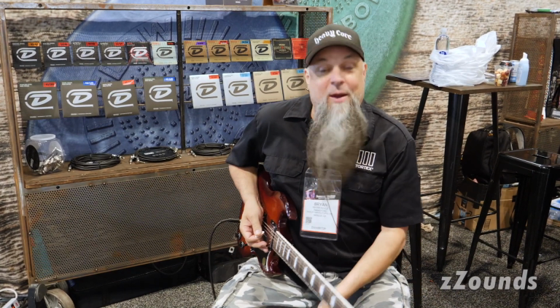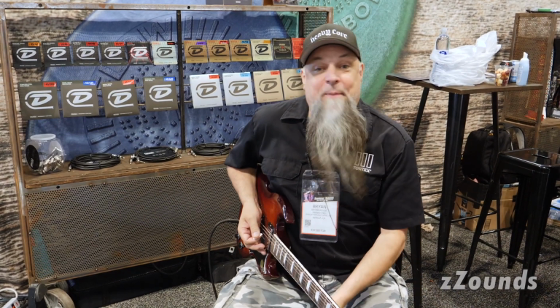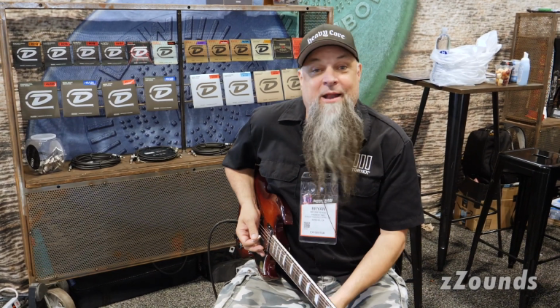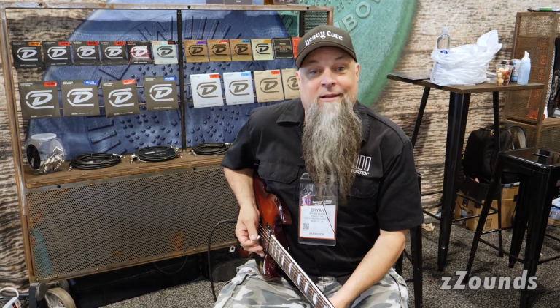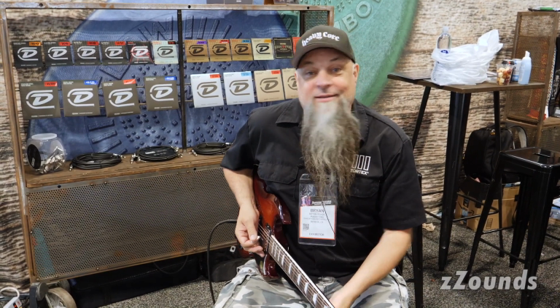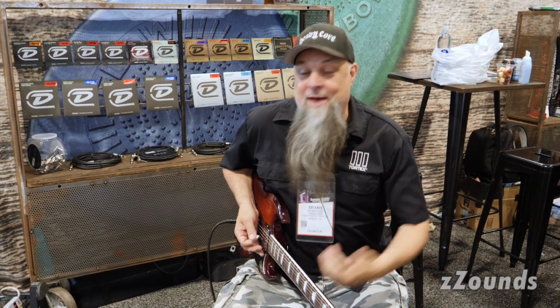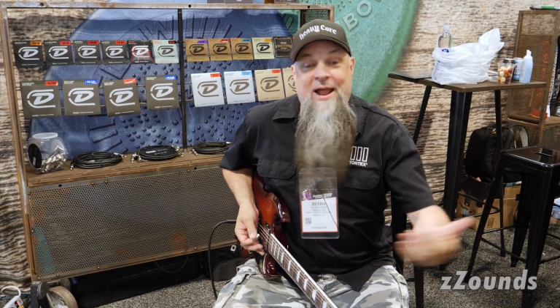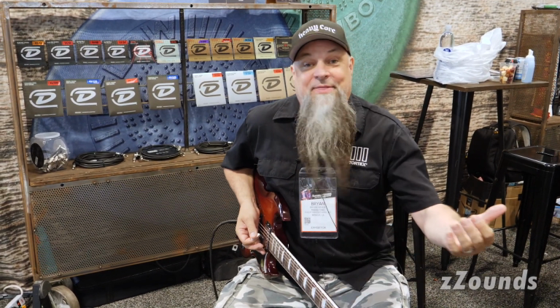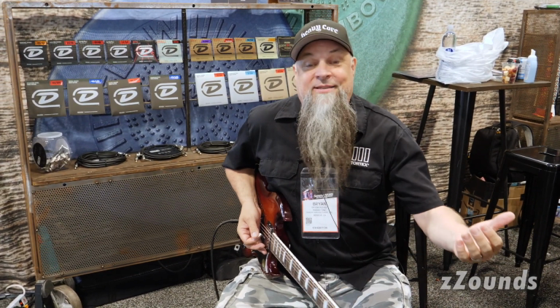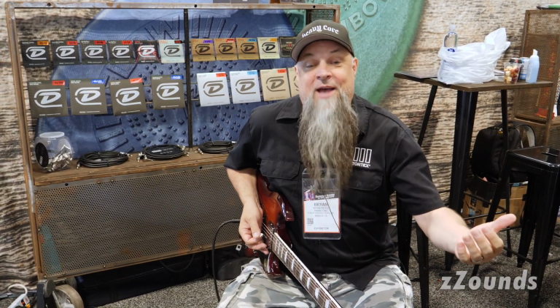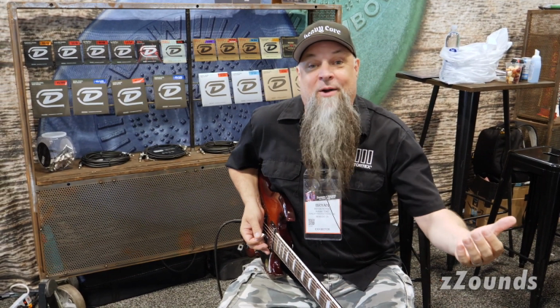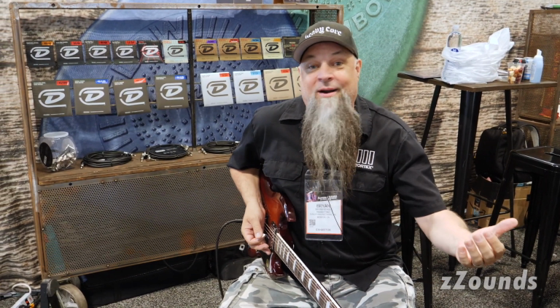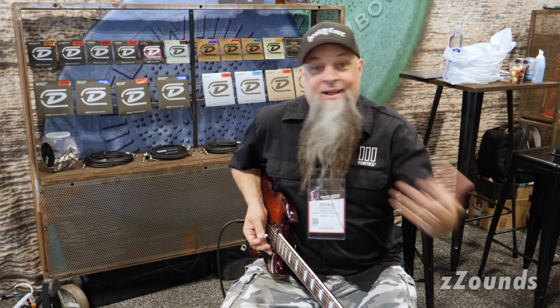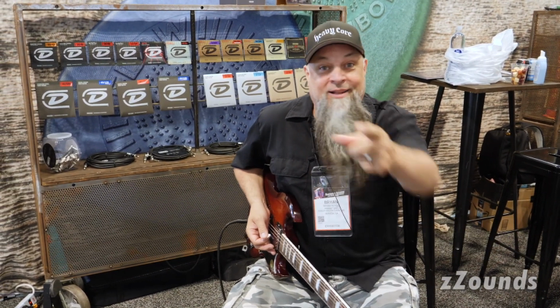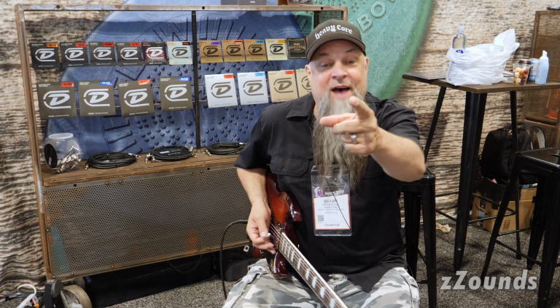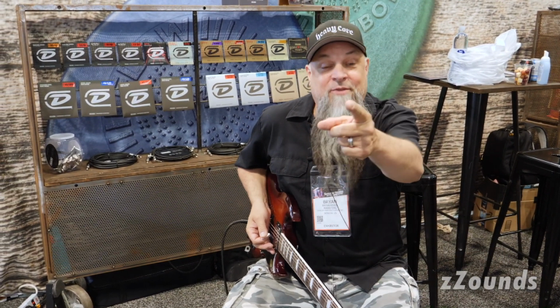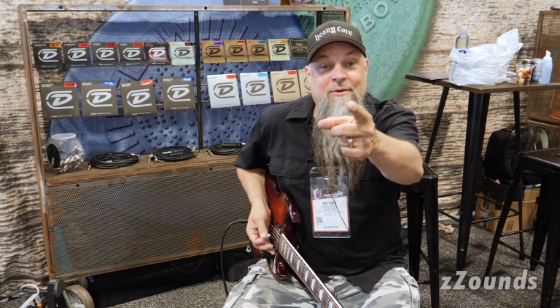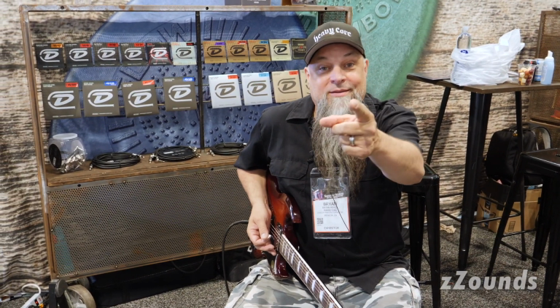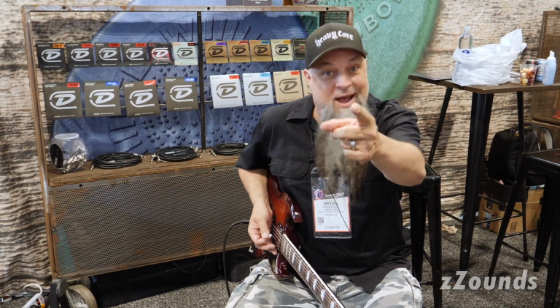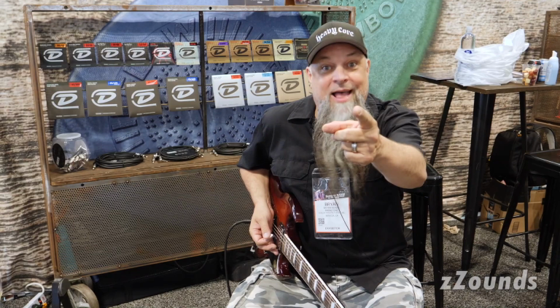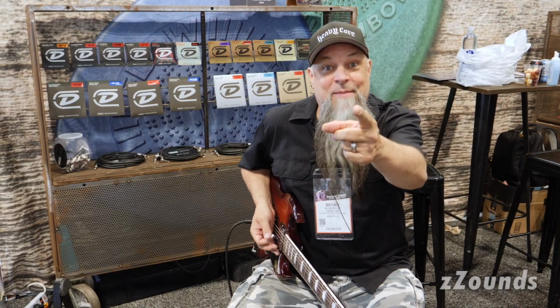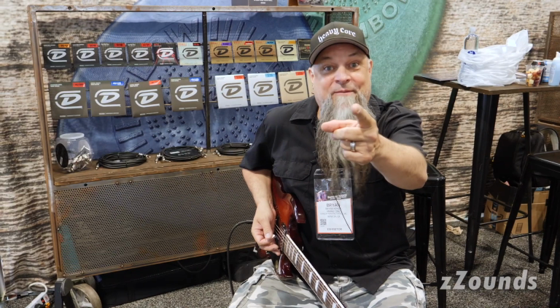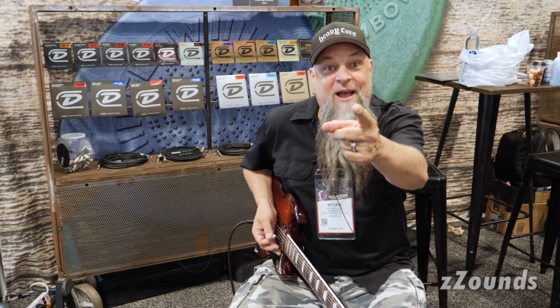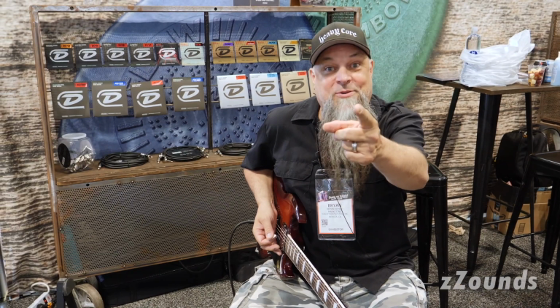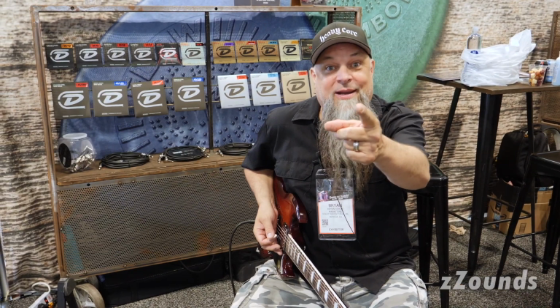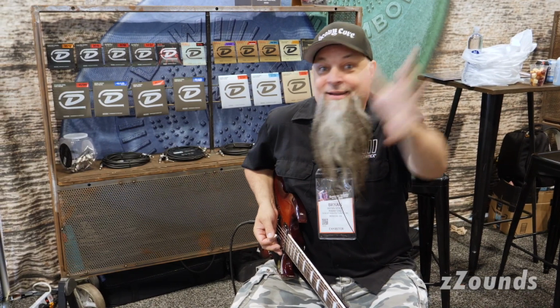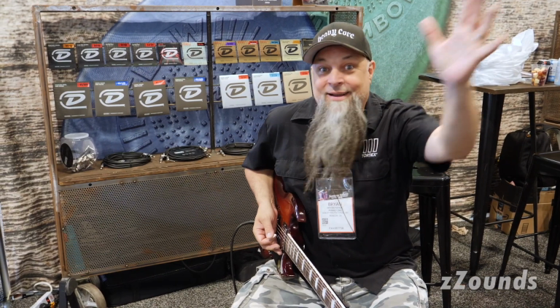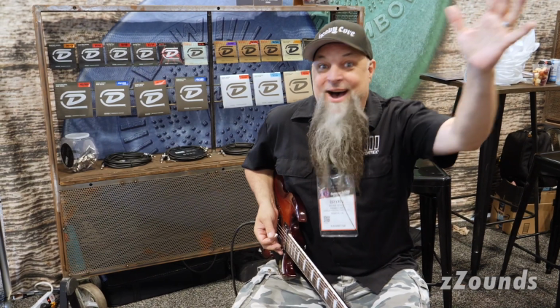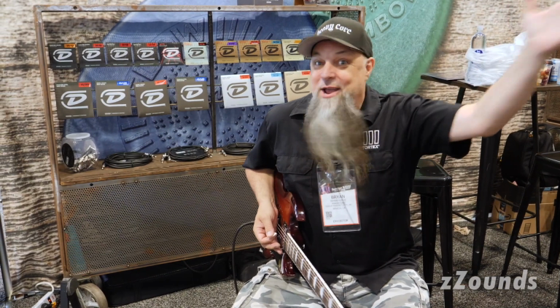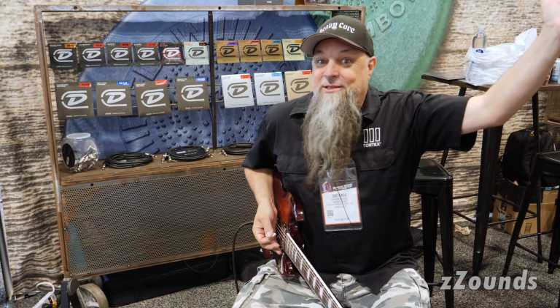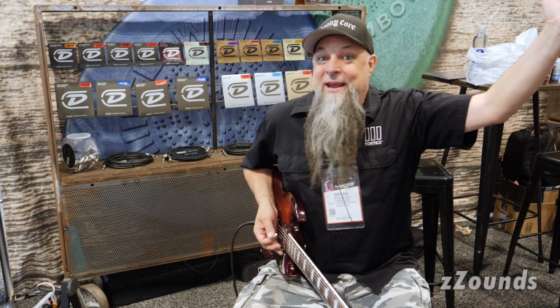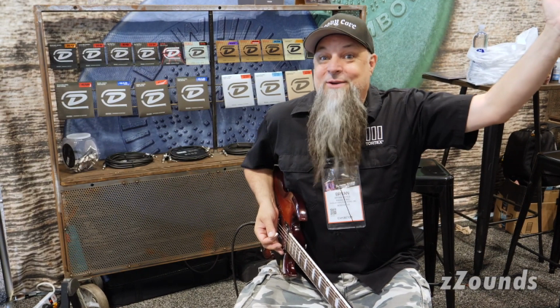It's a great pedal. It's coming out this summer. Love you. Dunlop Manufacturing. Adios, amigos.